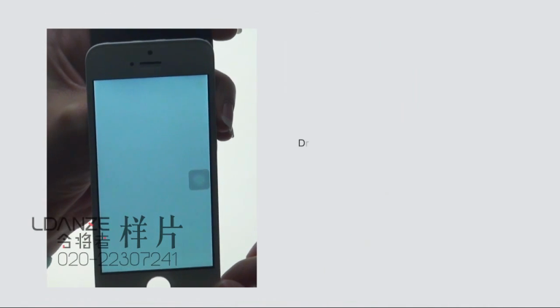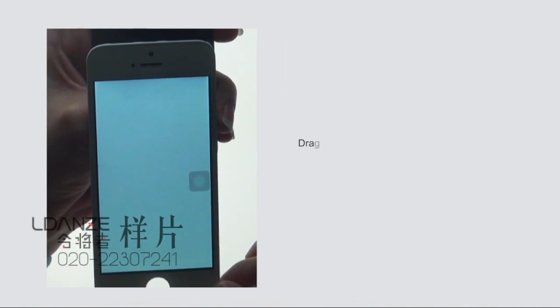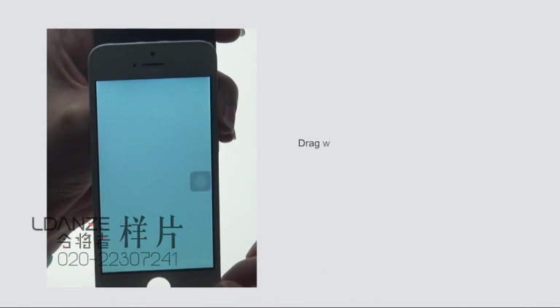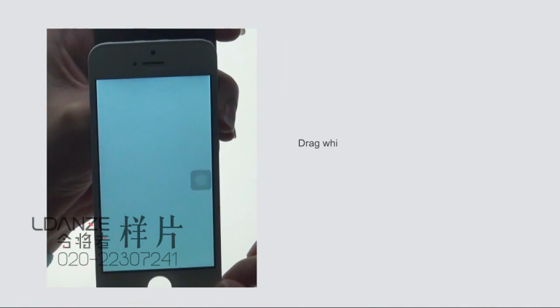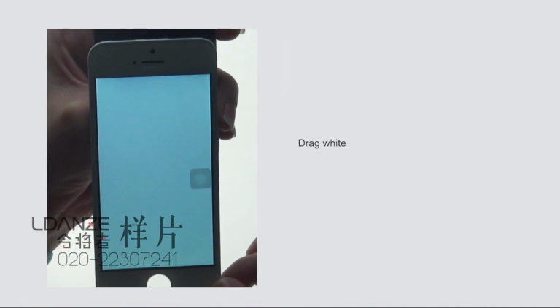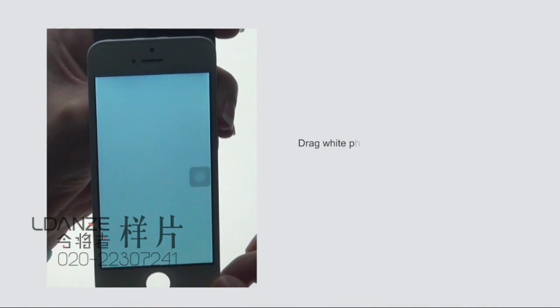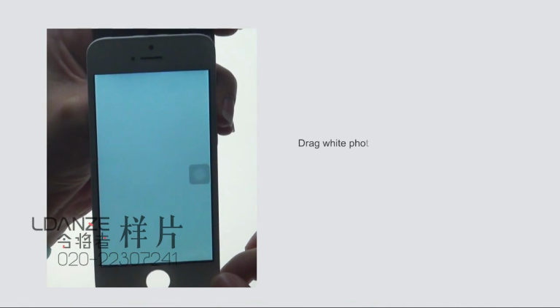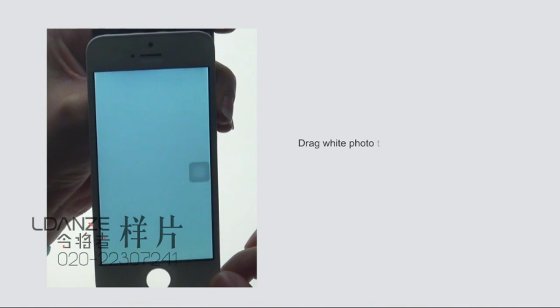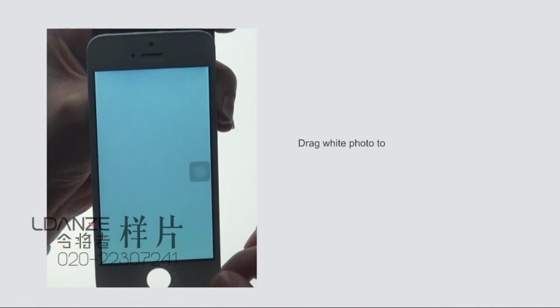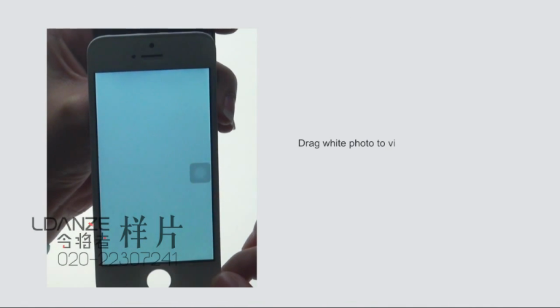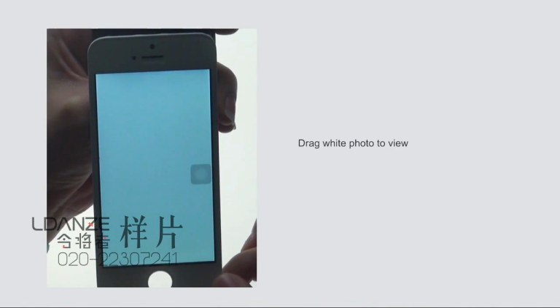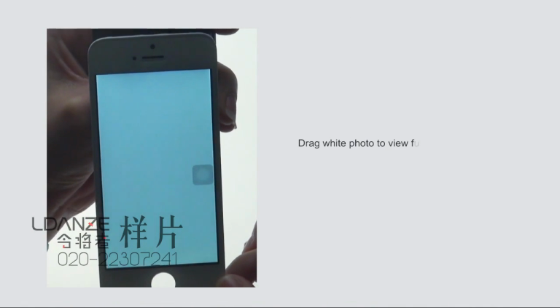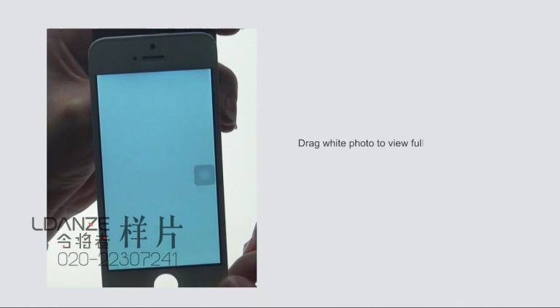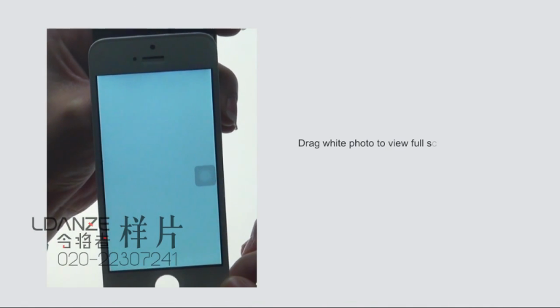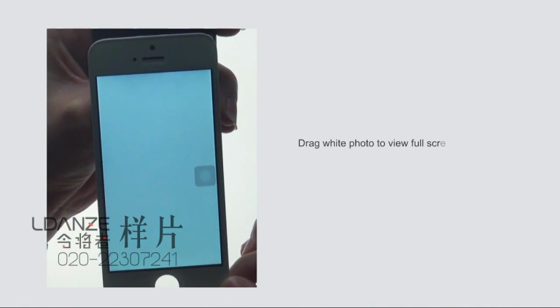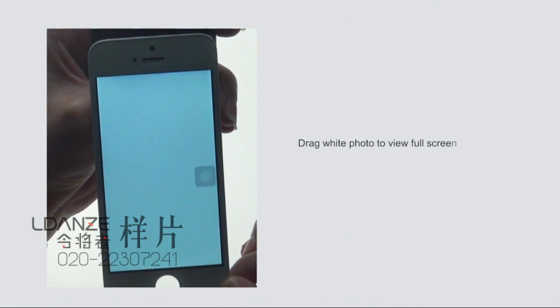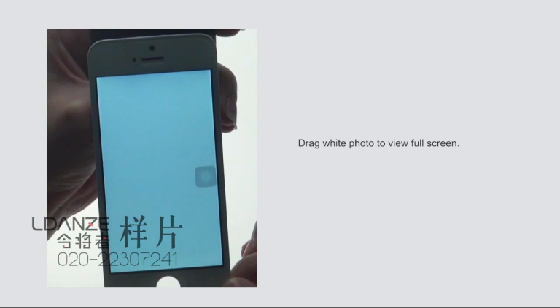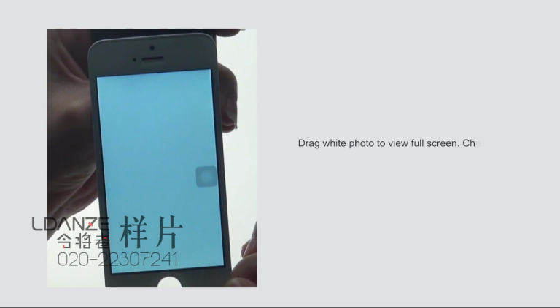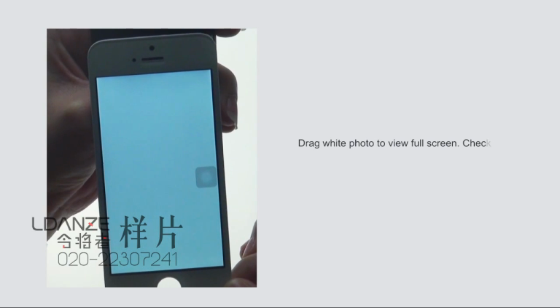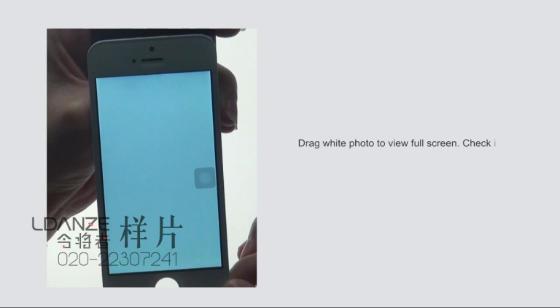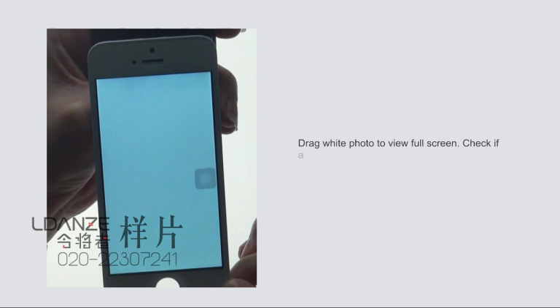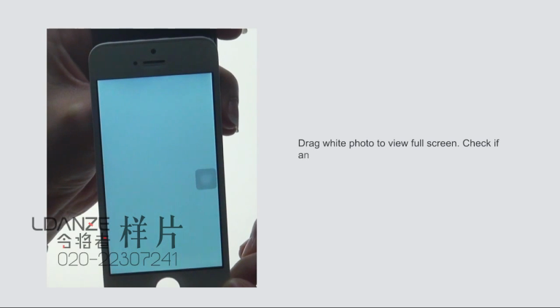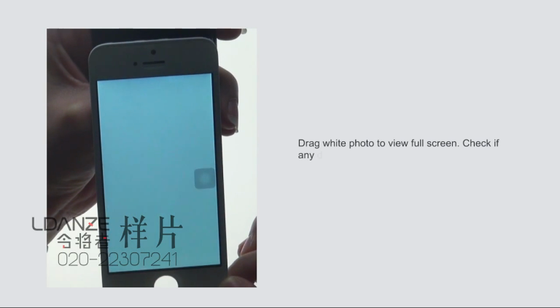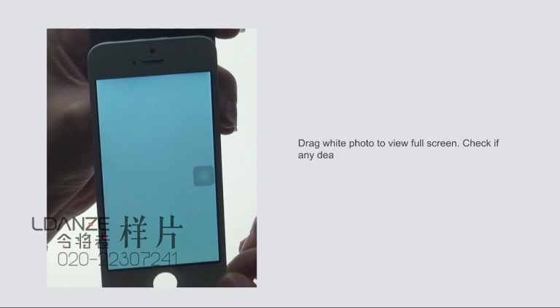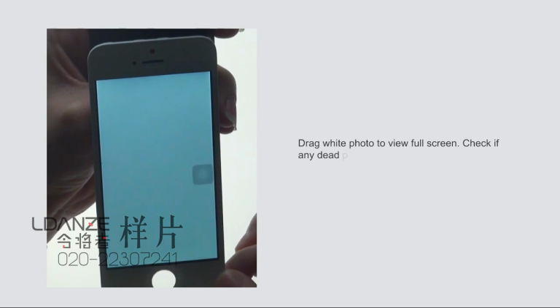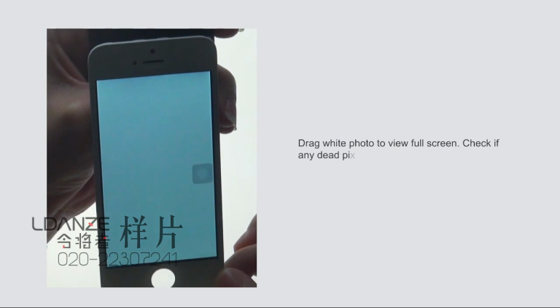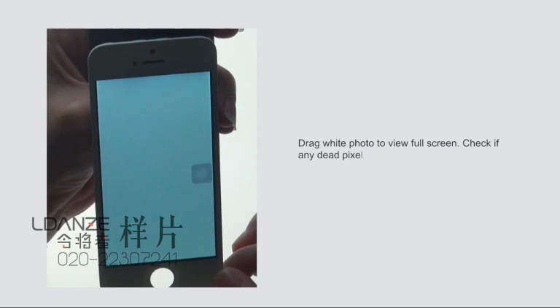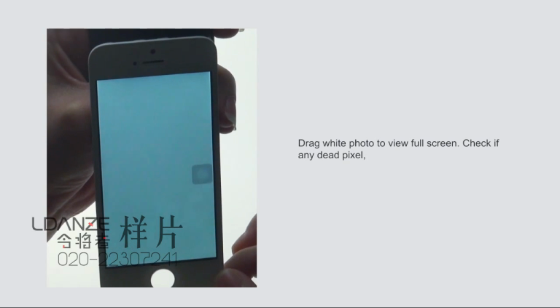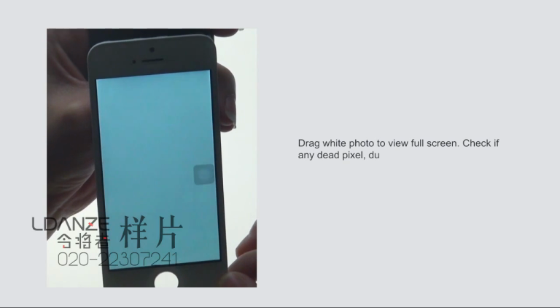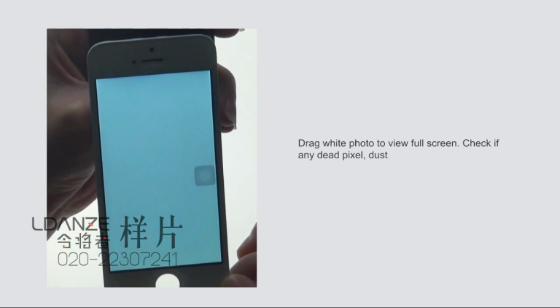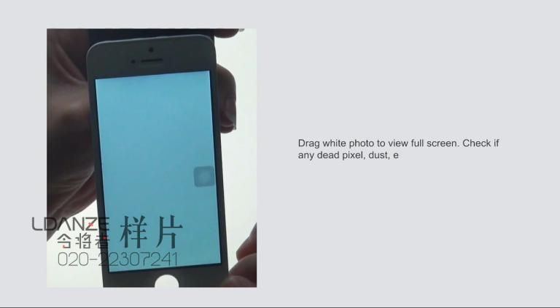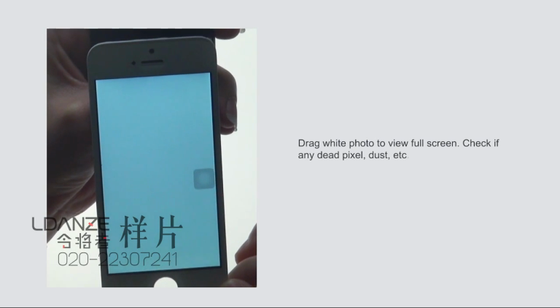Drag the white photo to view full screen. Check if there are any dead pixels, dust, or other issues.